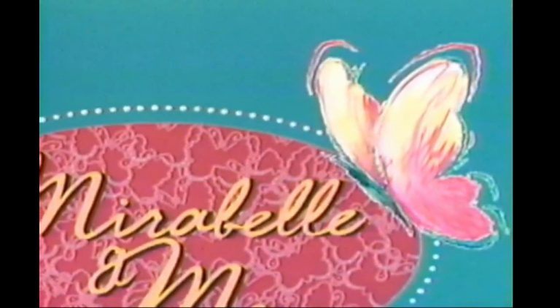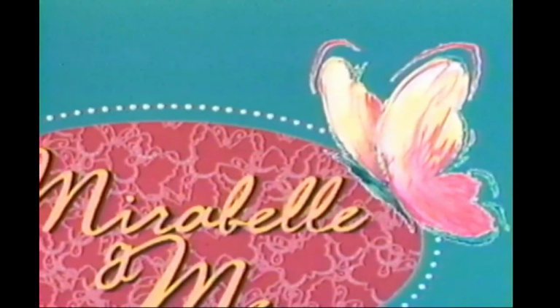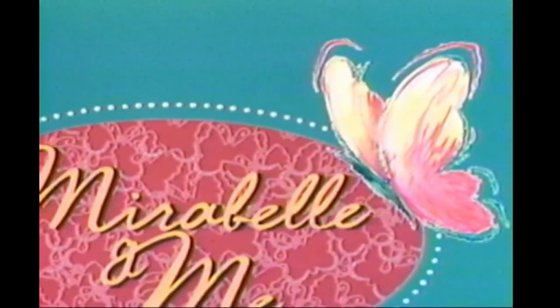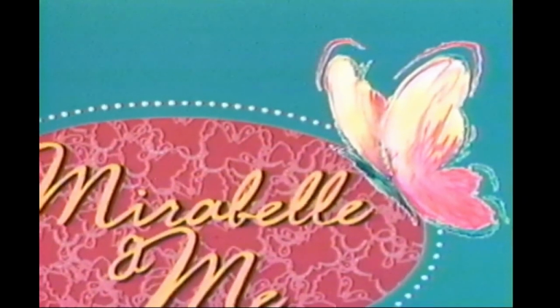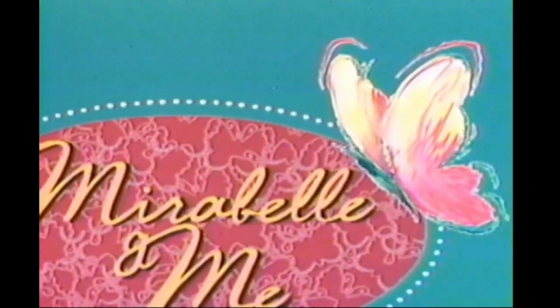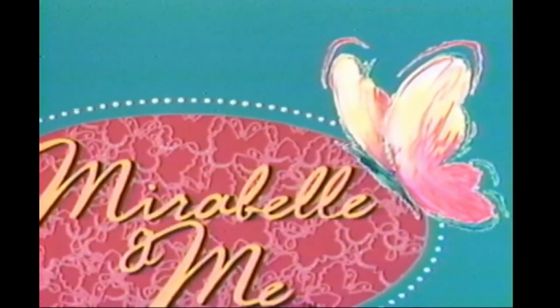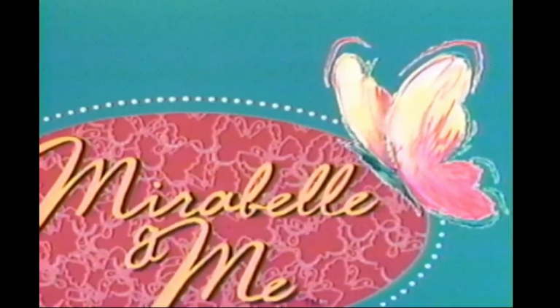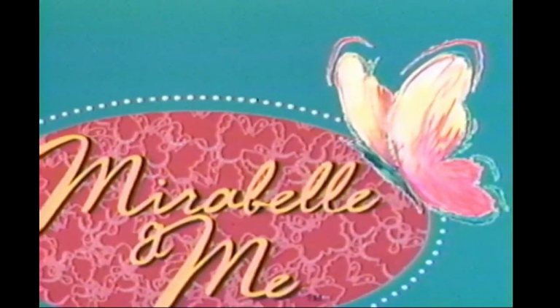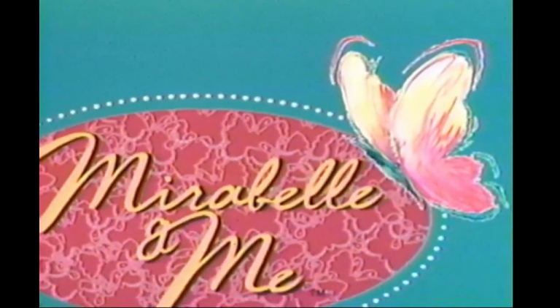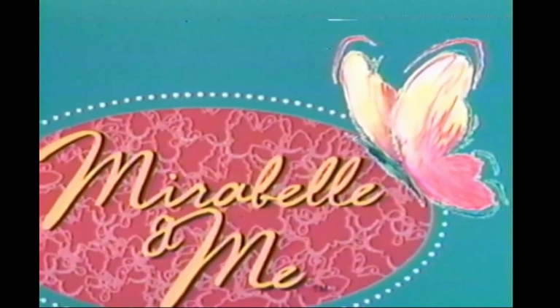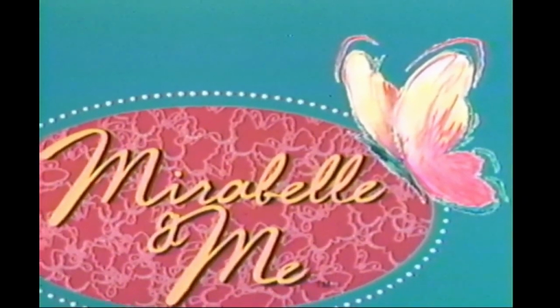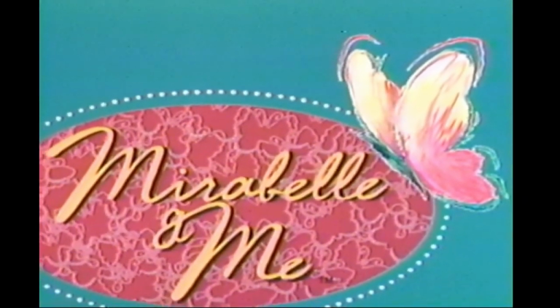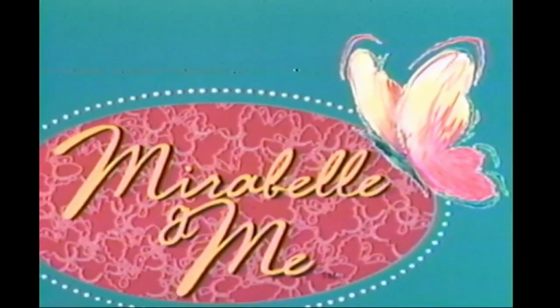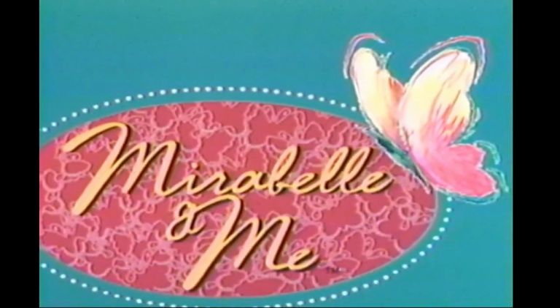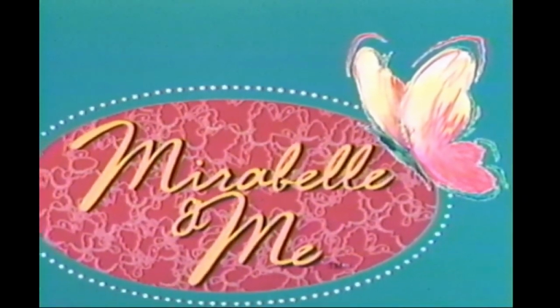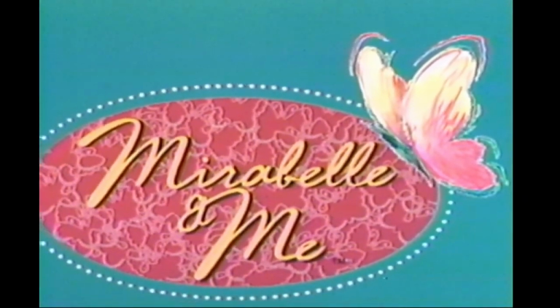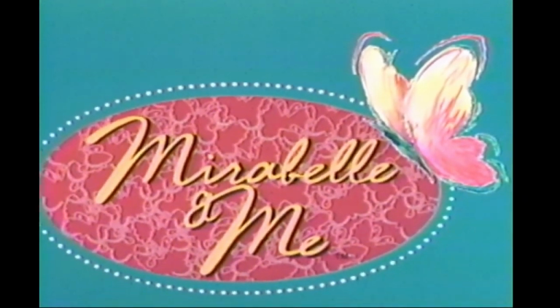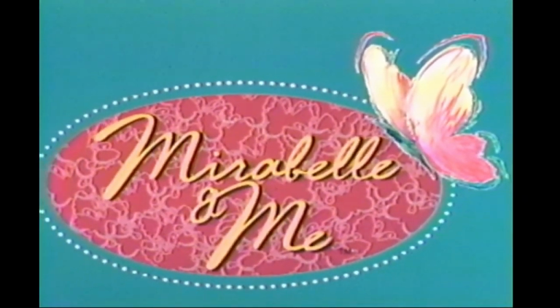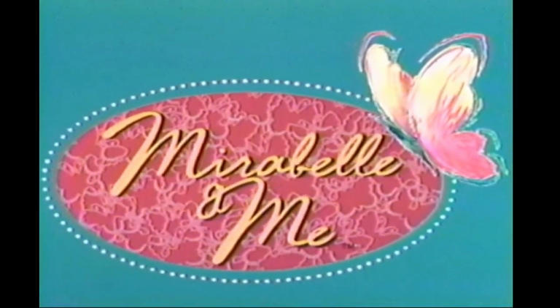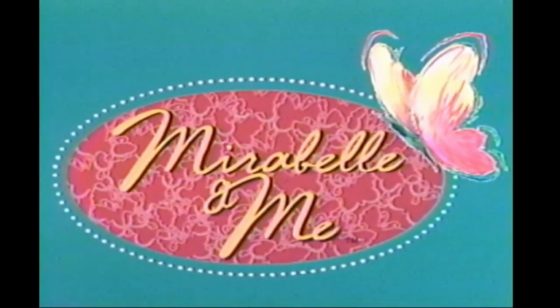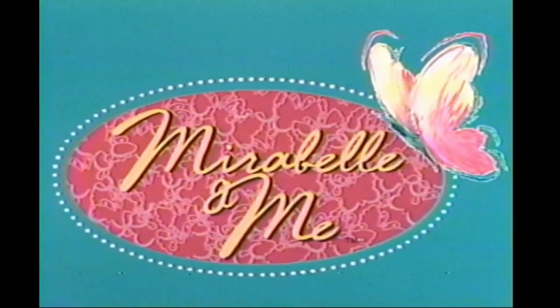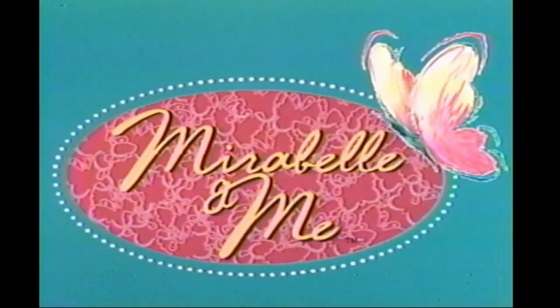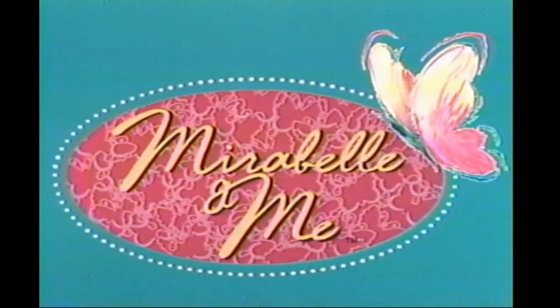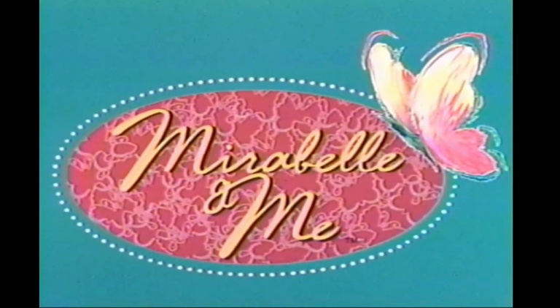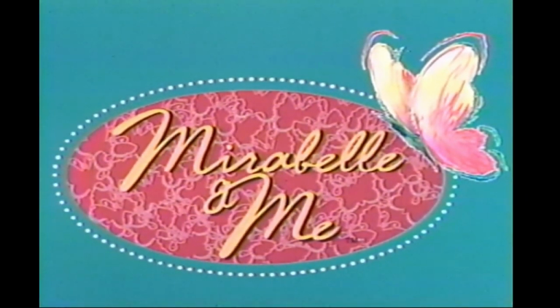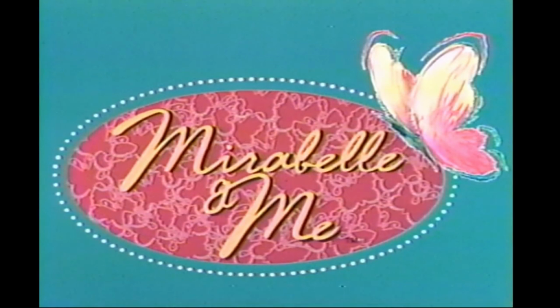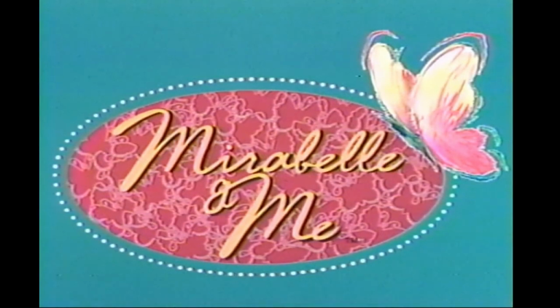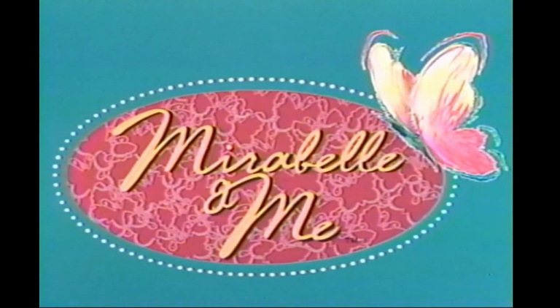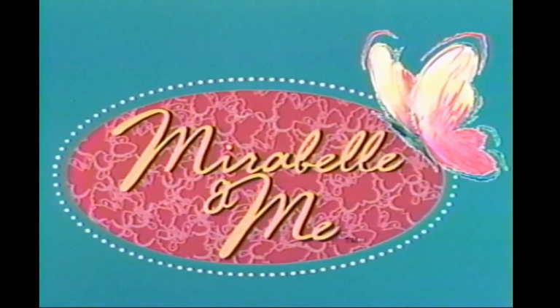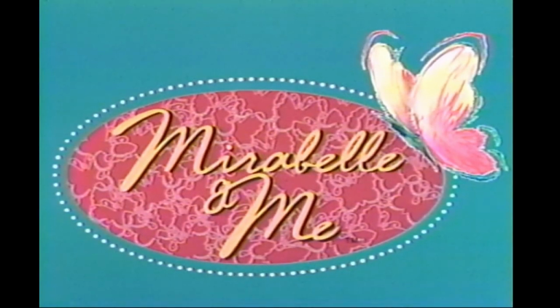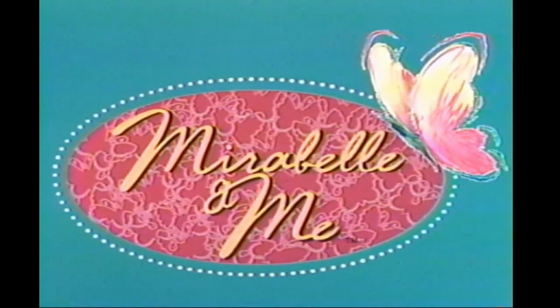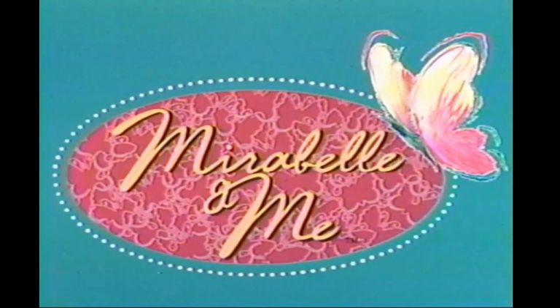Before we start this program, please watch these special instructions to see how your Mirabelle doll works.